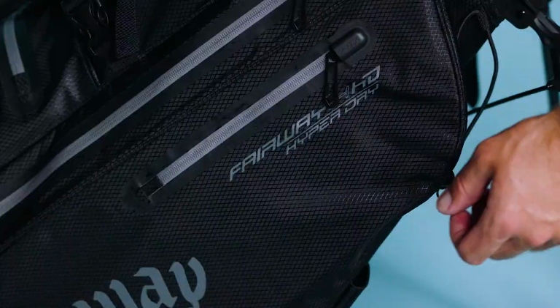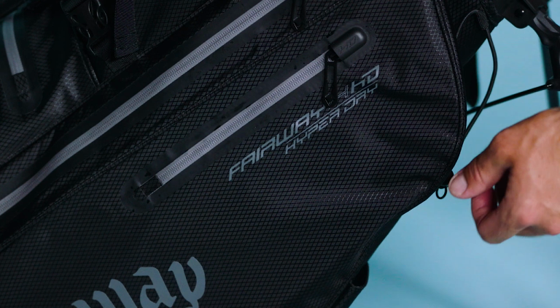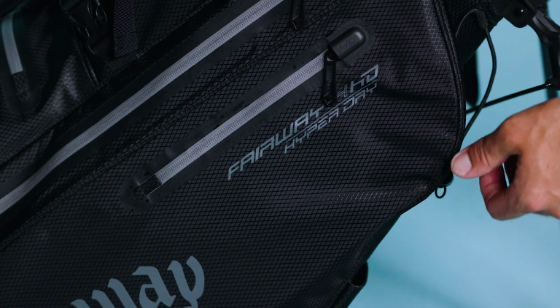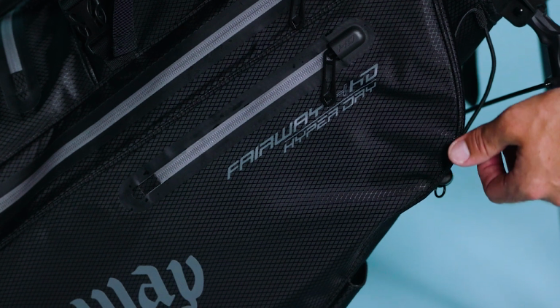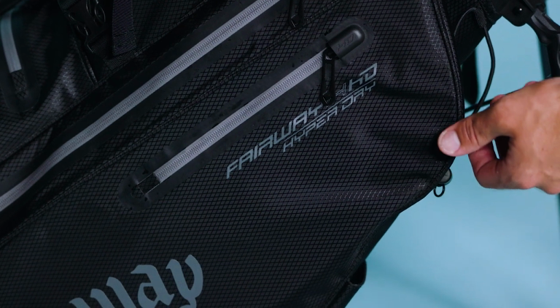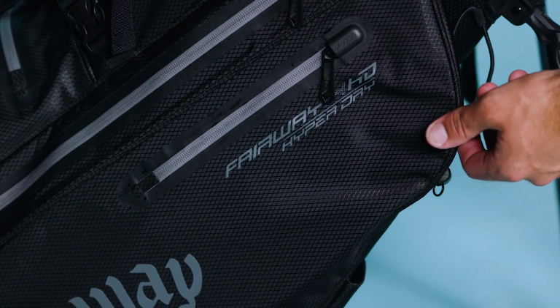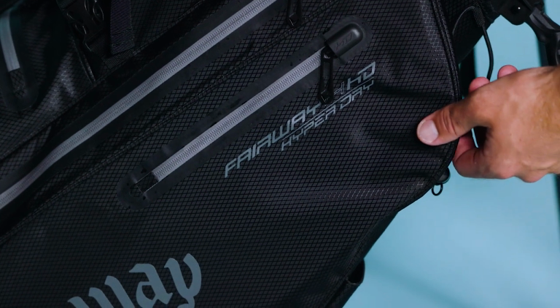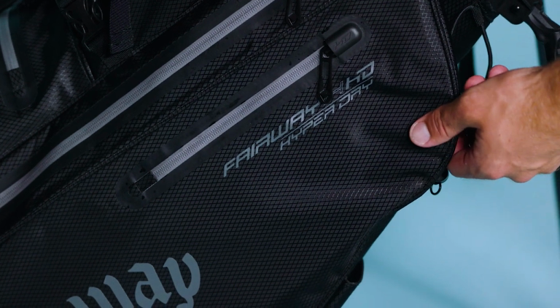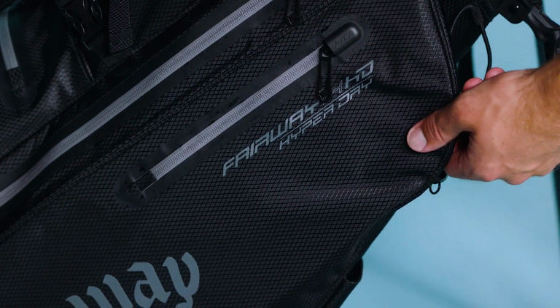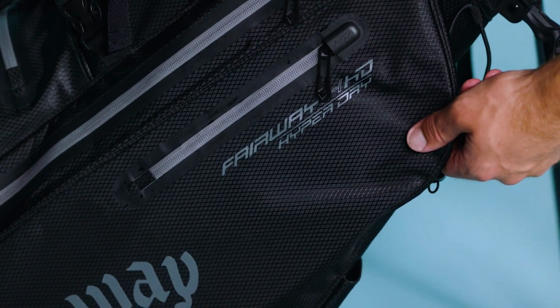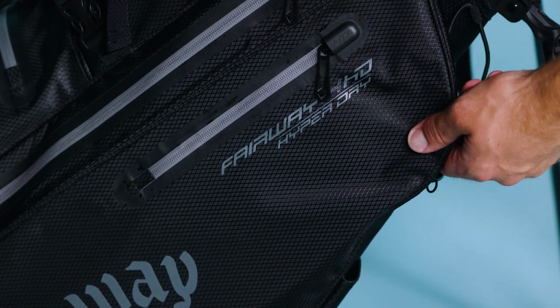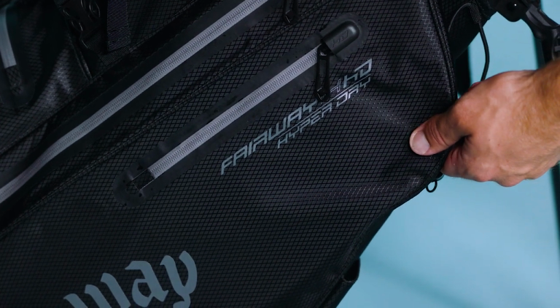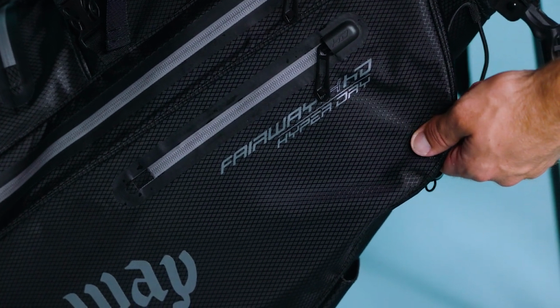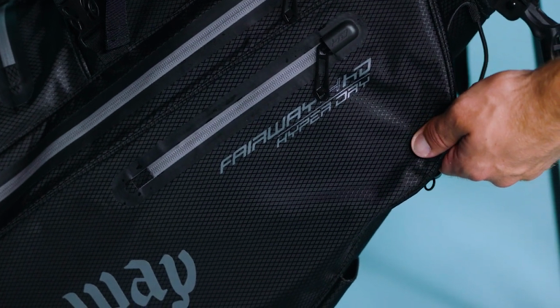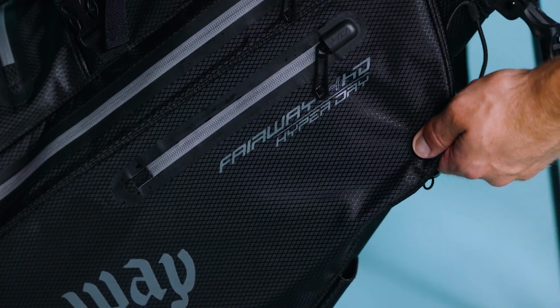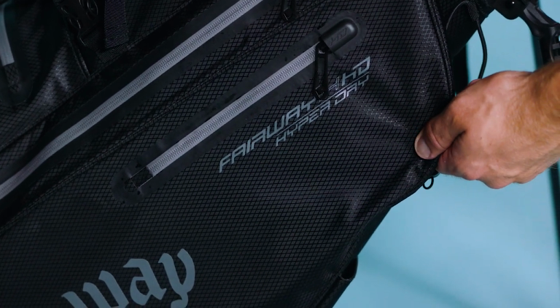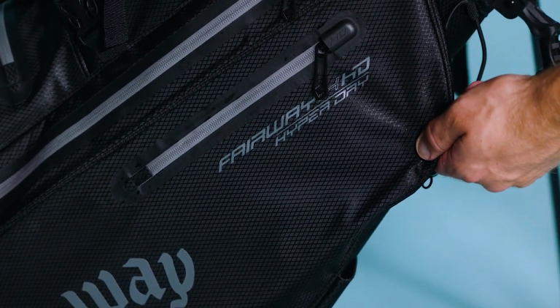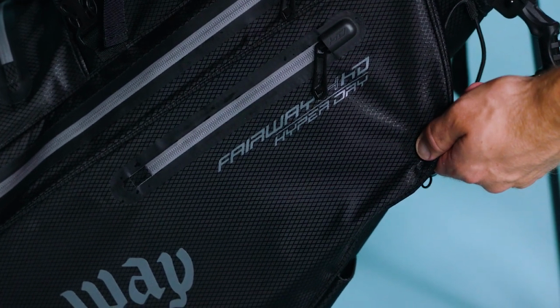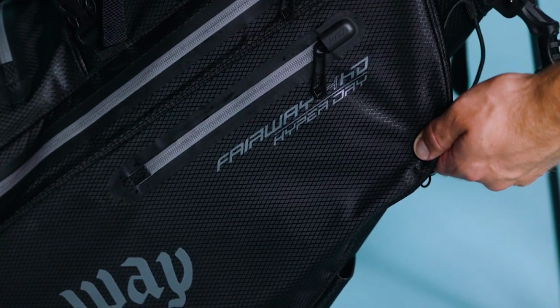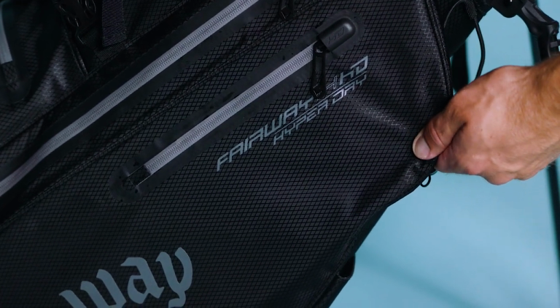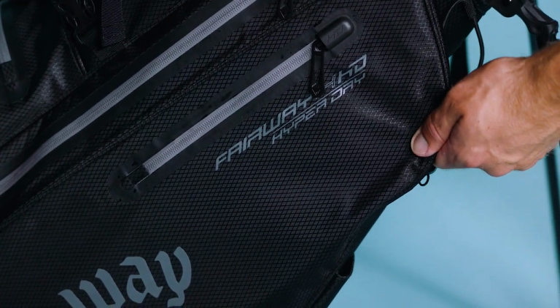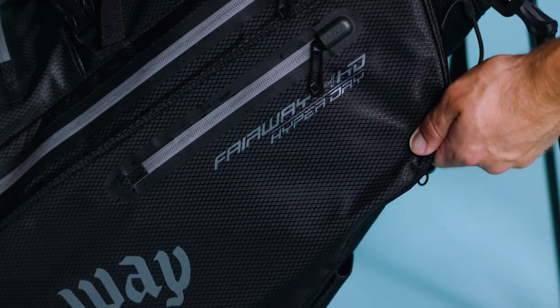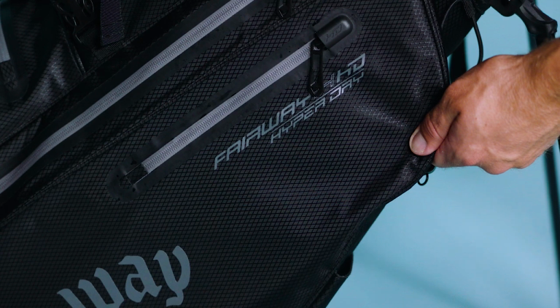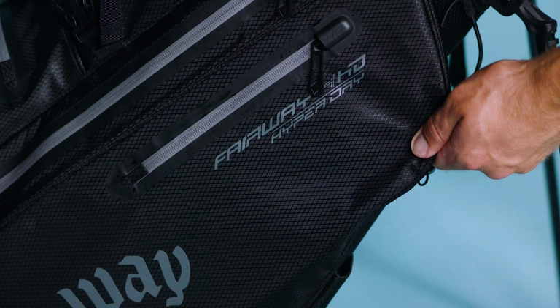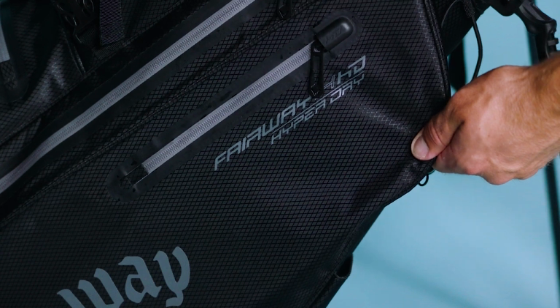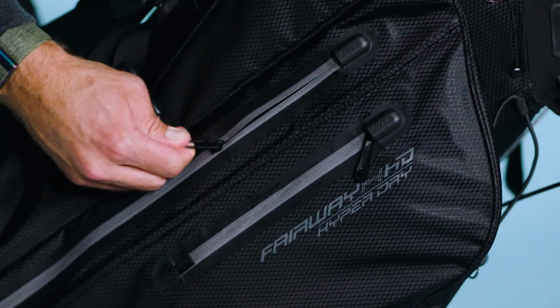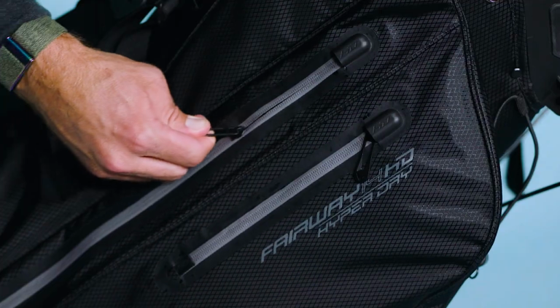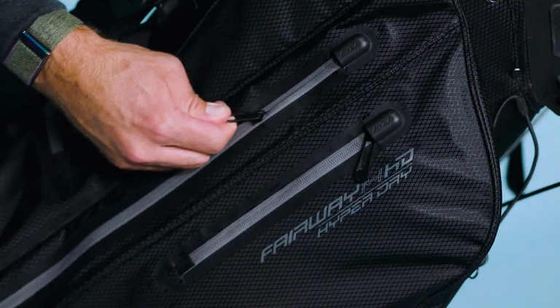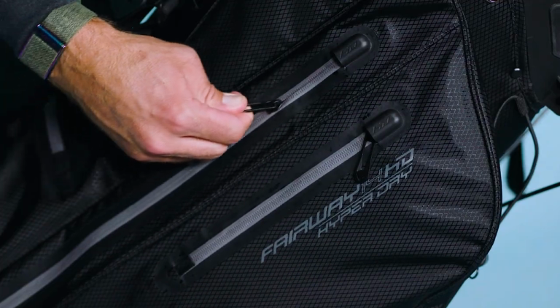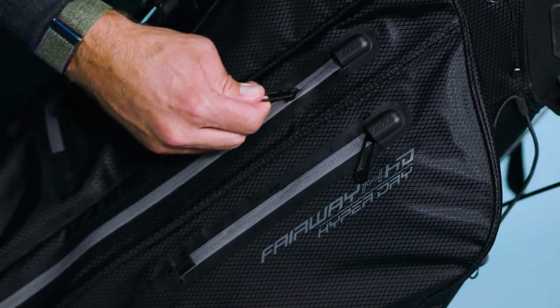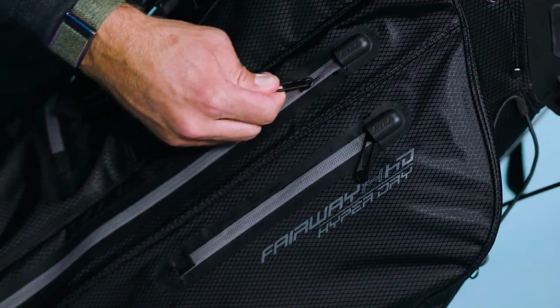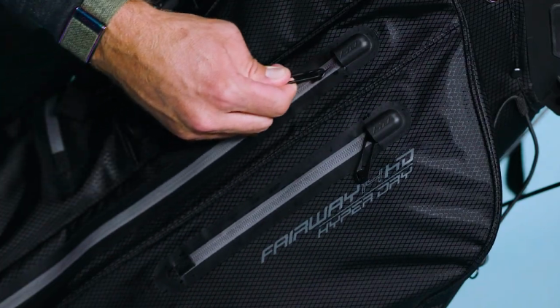Along with Lowrider, the Fairway 14 HD includes 10k durable ripstop fabric with seam-sealed zippers throughout.